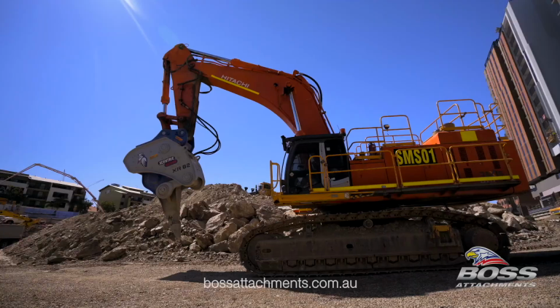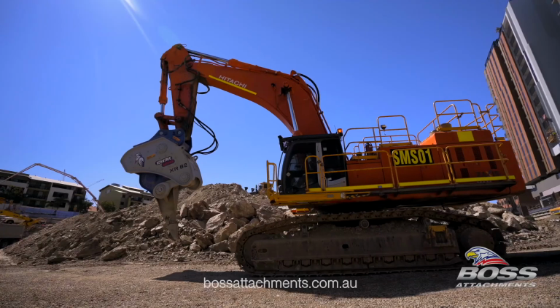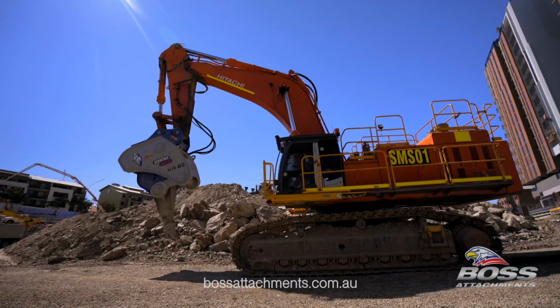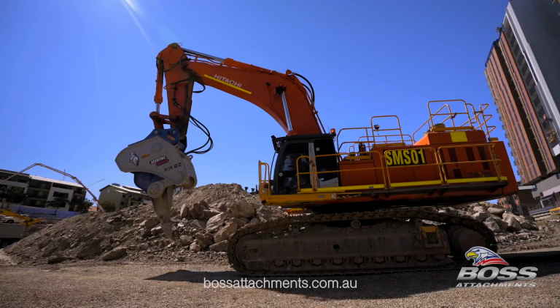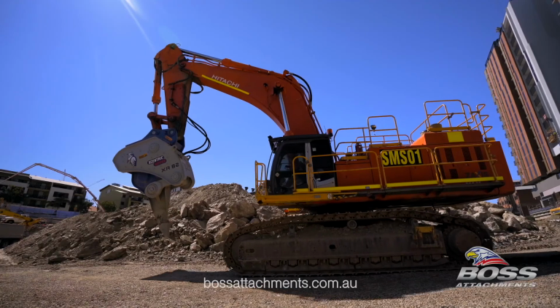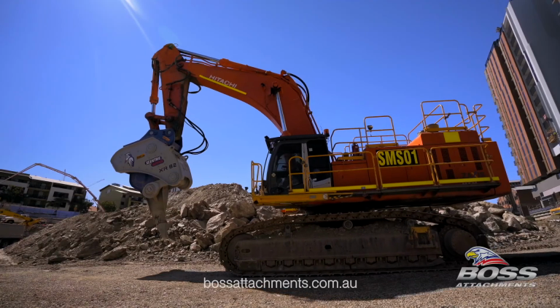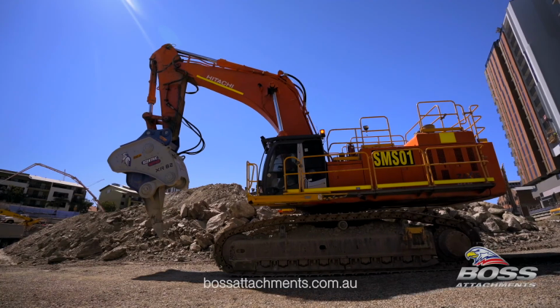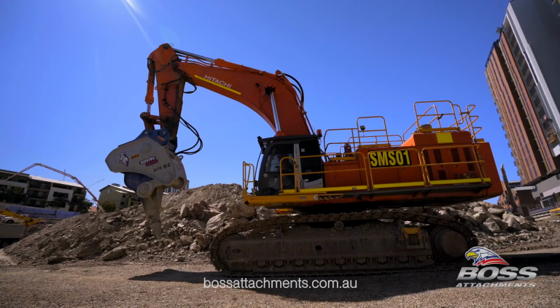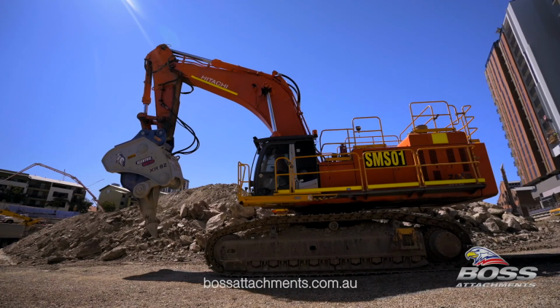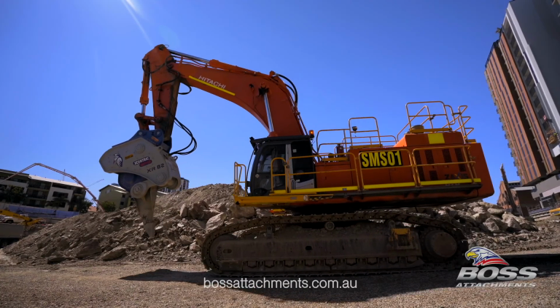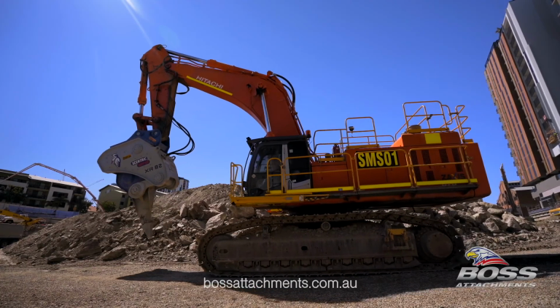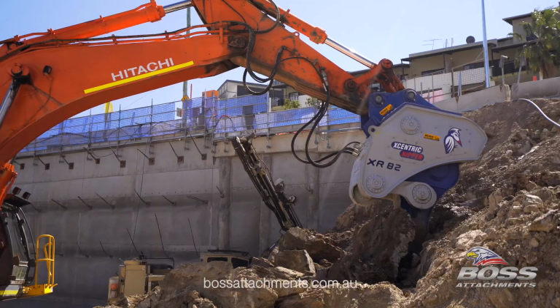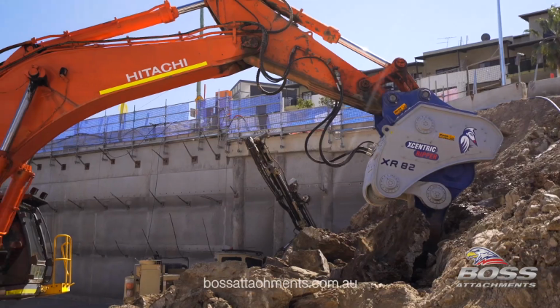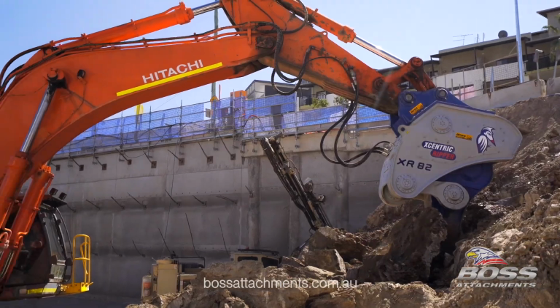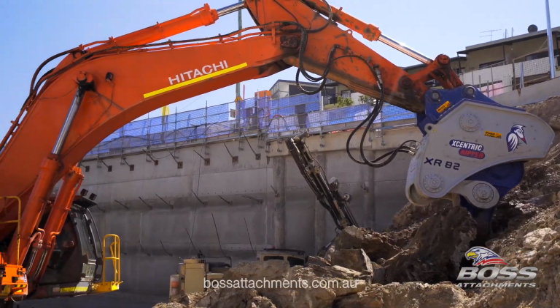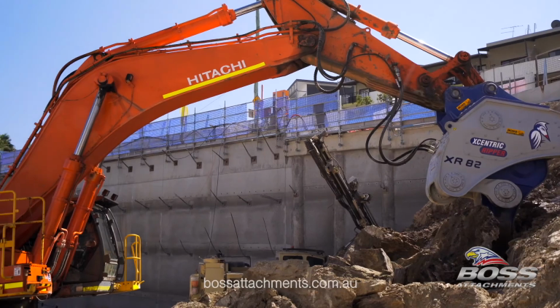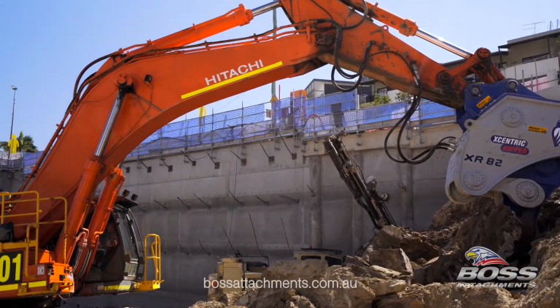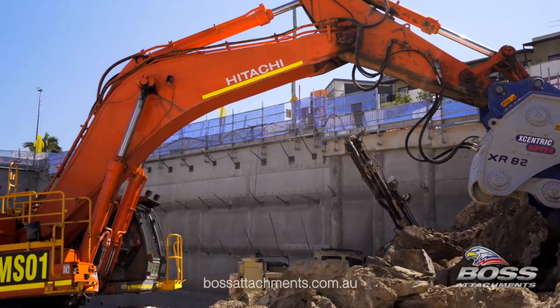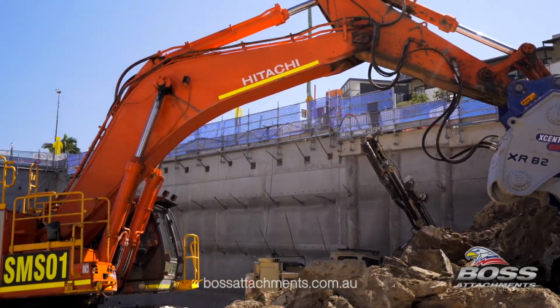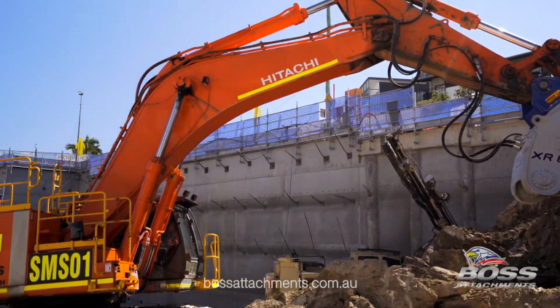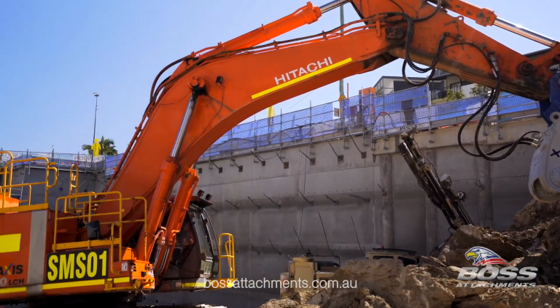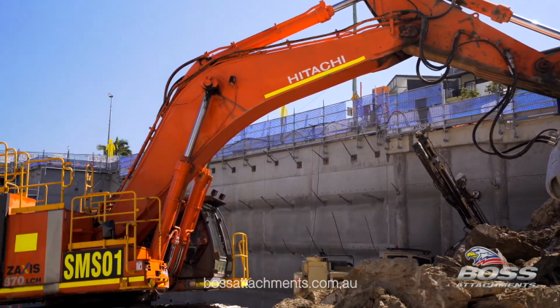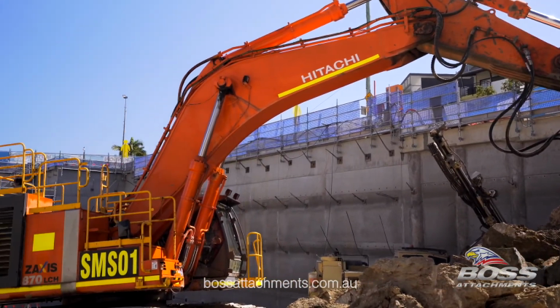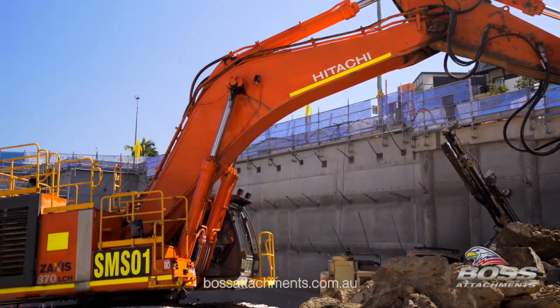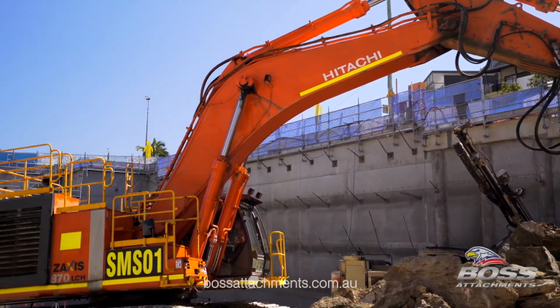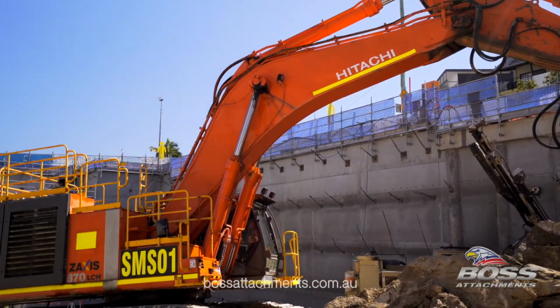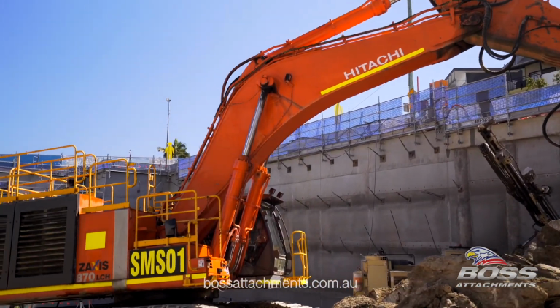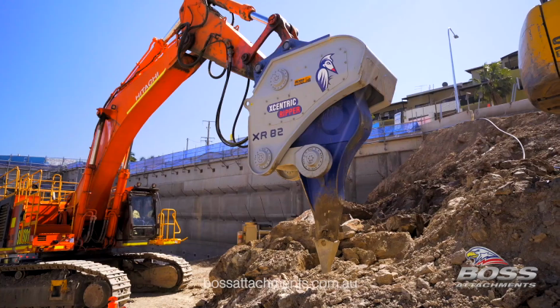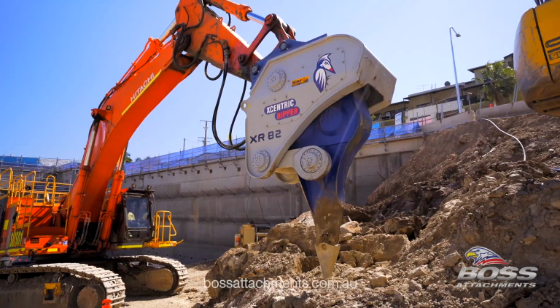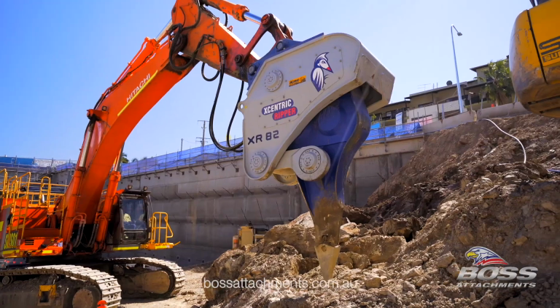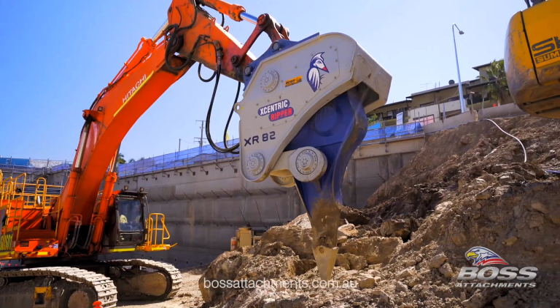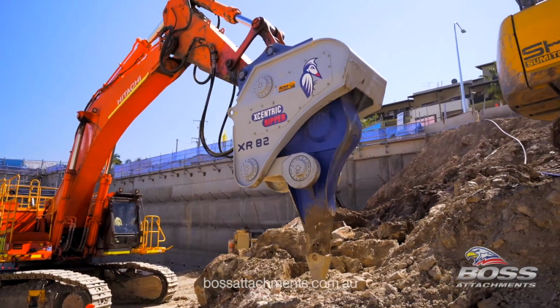The all-new XR mining series is a revolution for high-volume rock excavation.